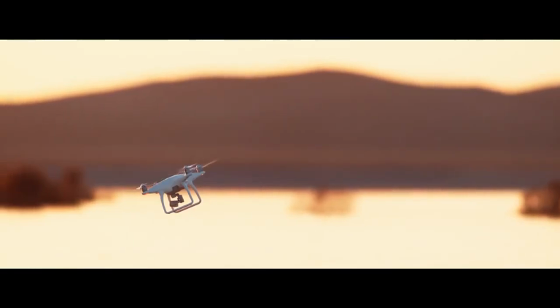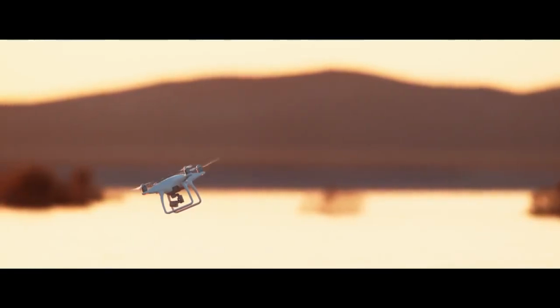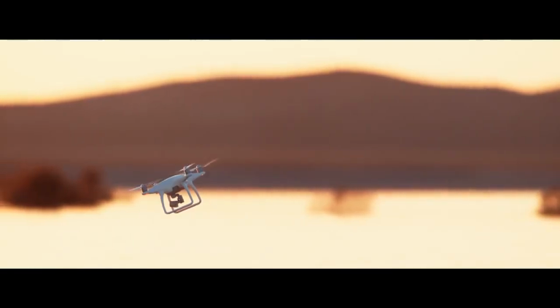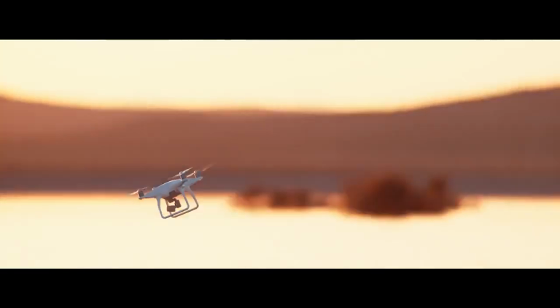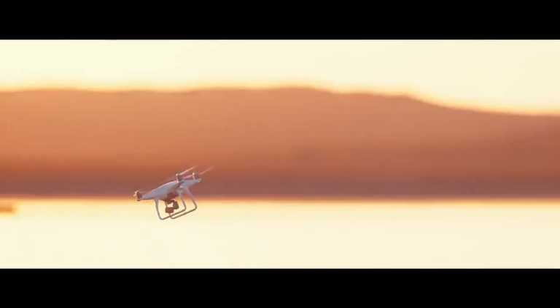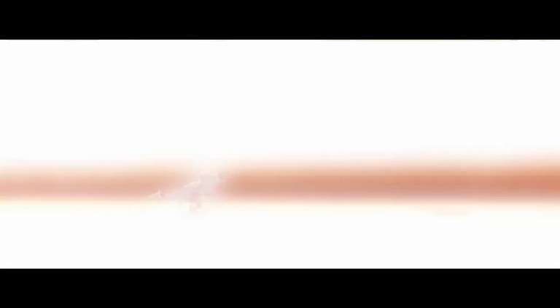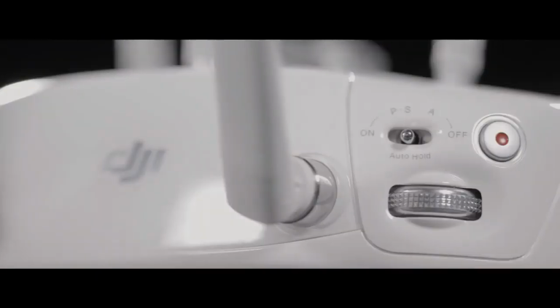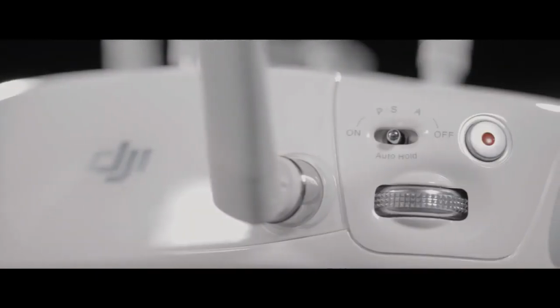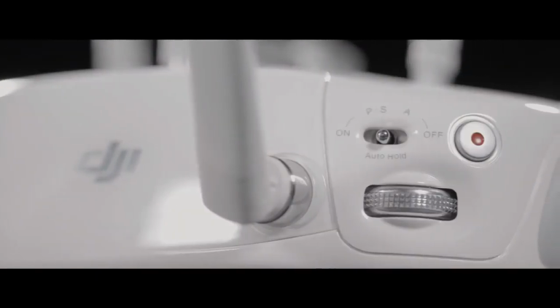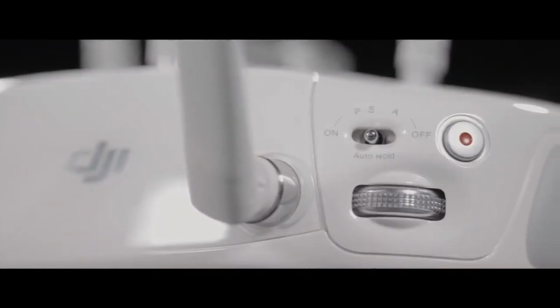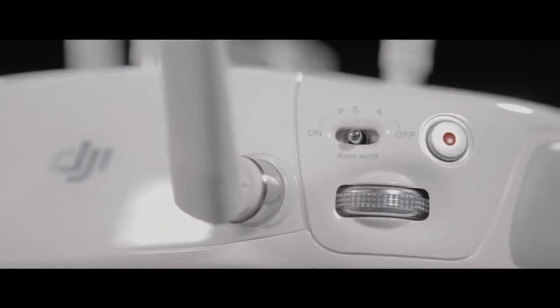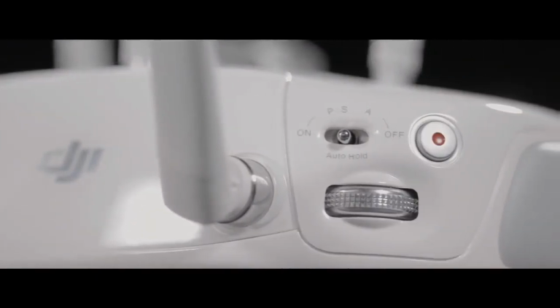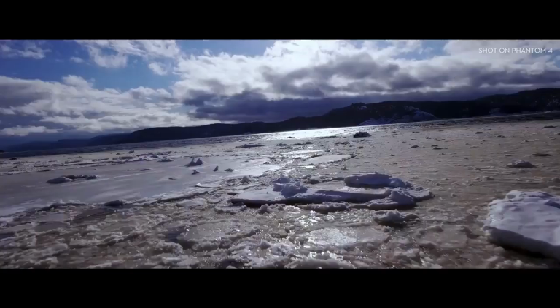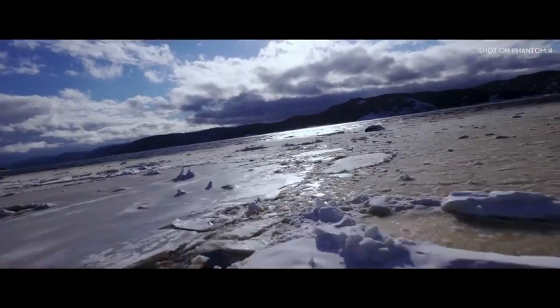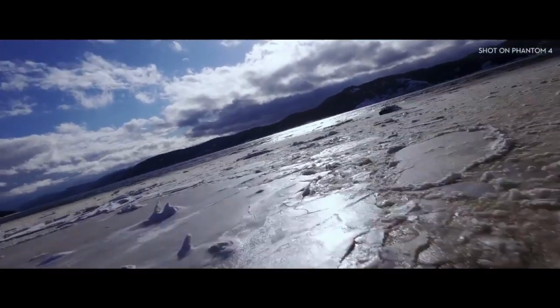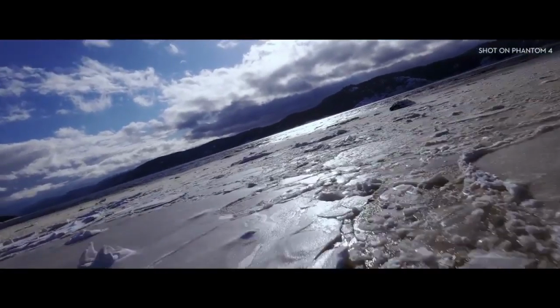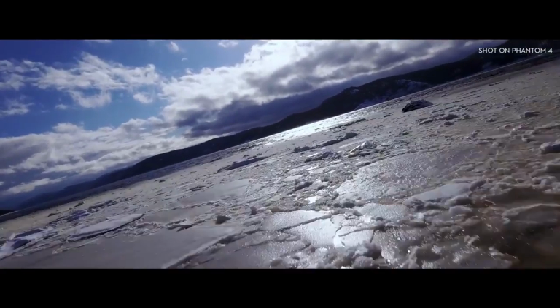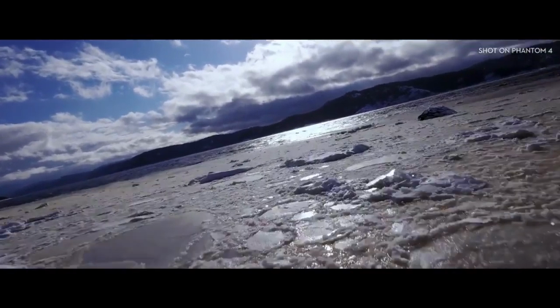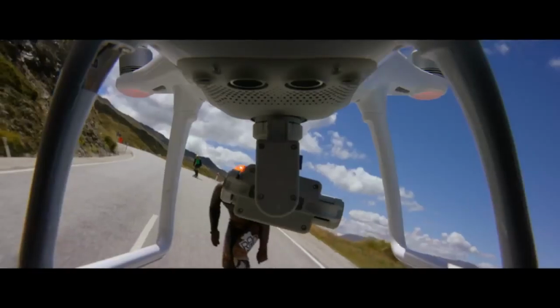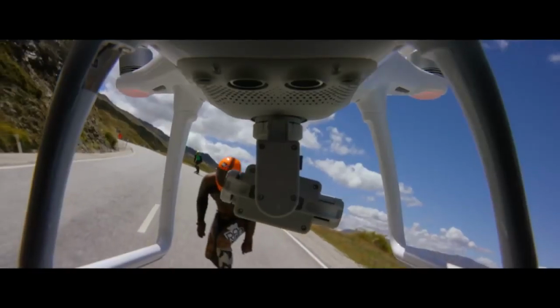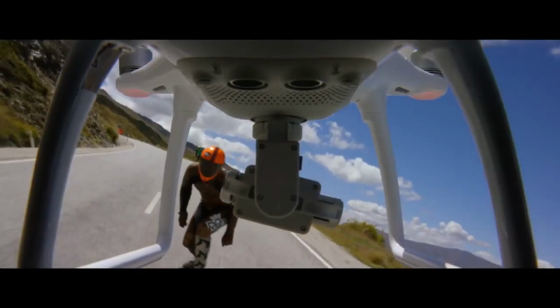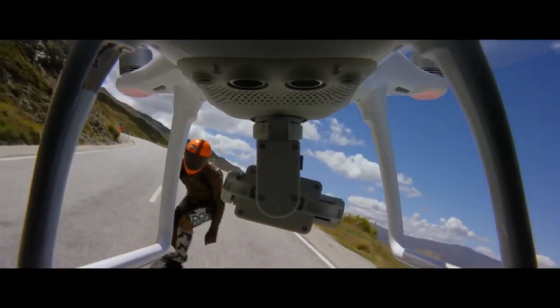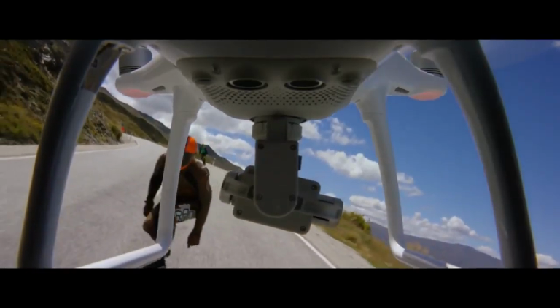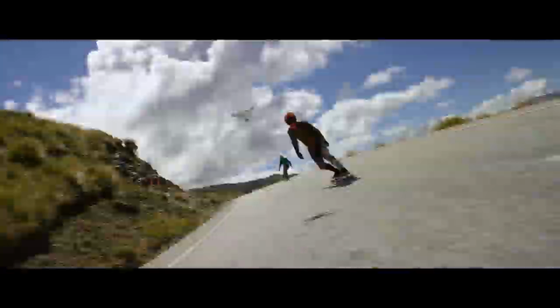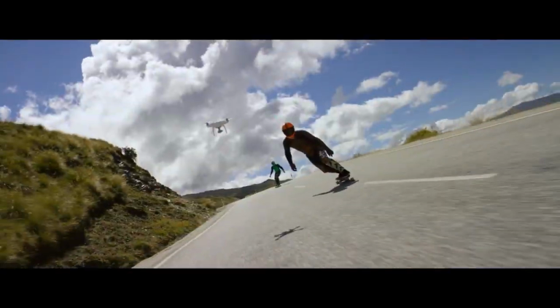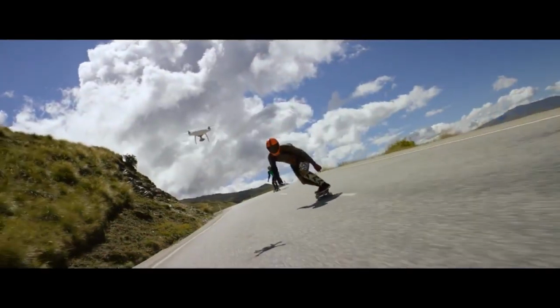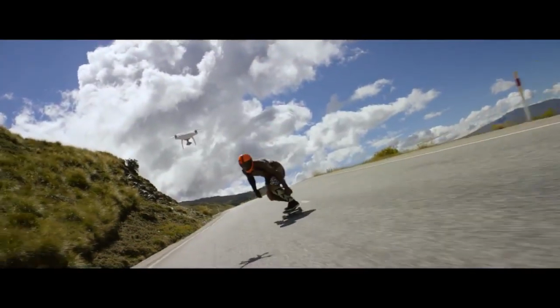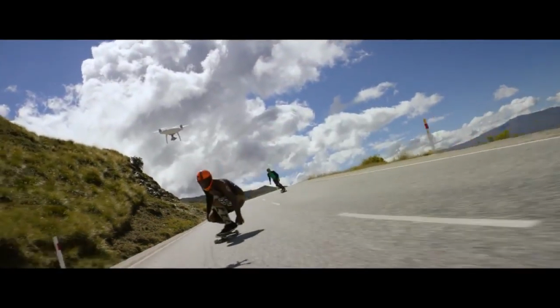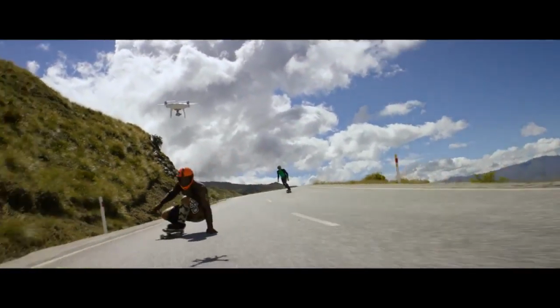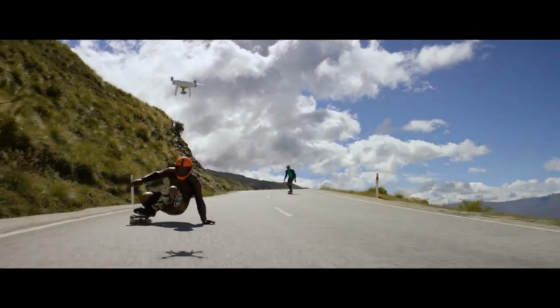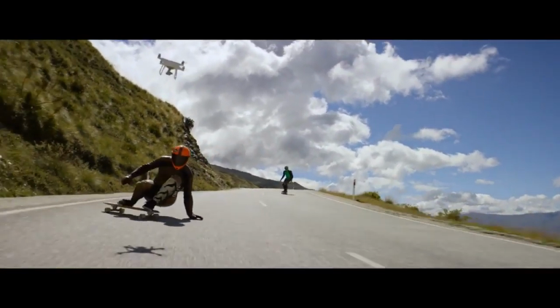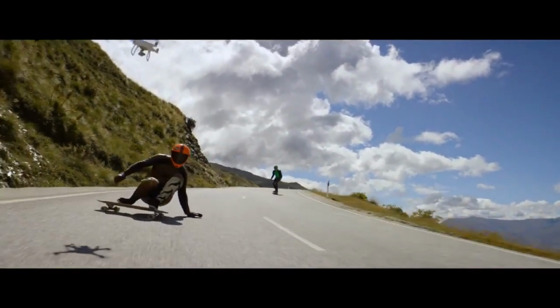We've added a new sport mode for more experienced pilots to get eye-popping shots — or maybe just to bring out your inner speed demon.